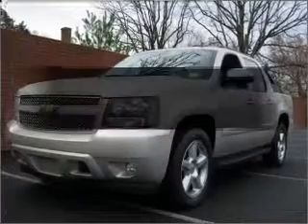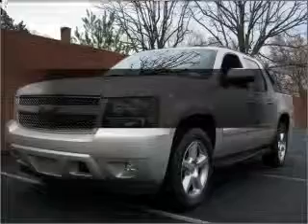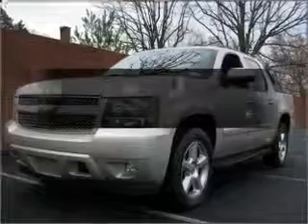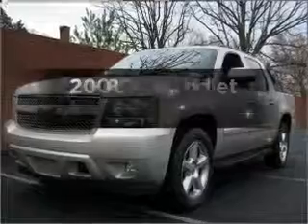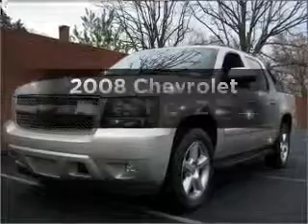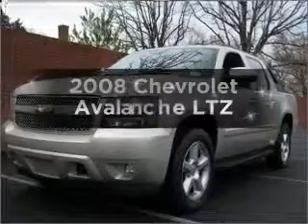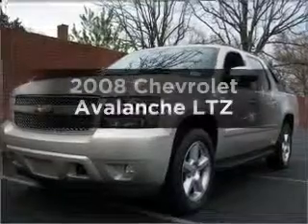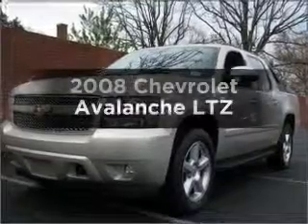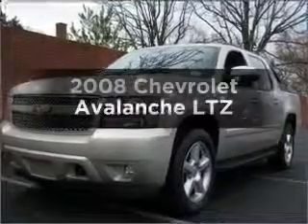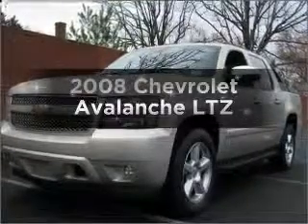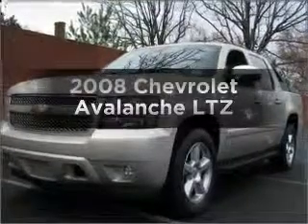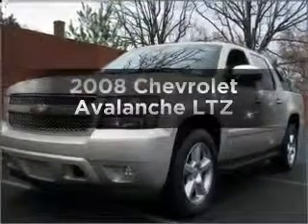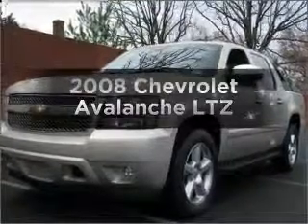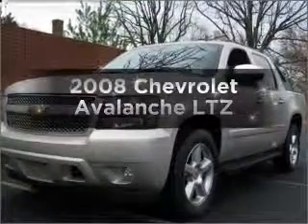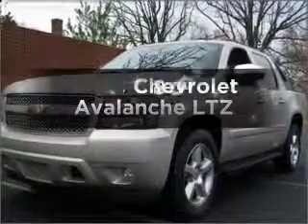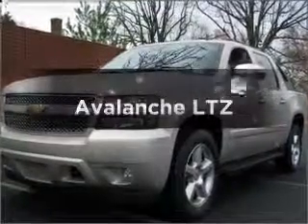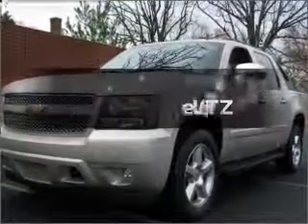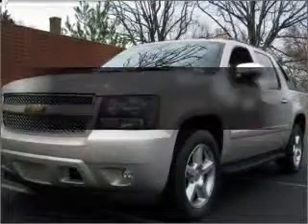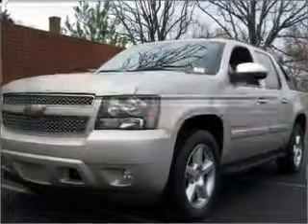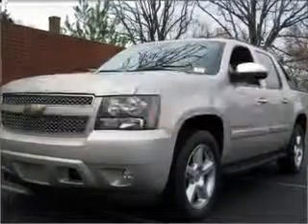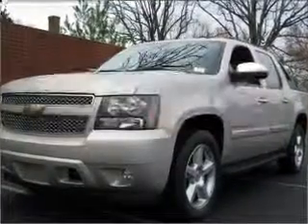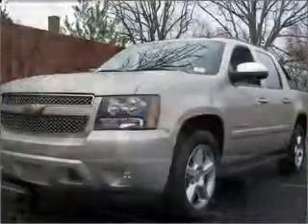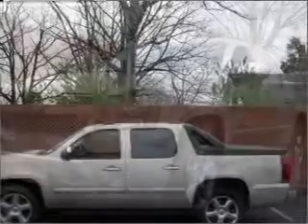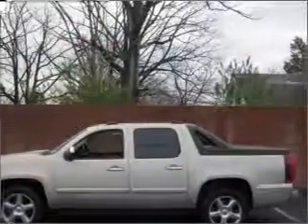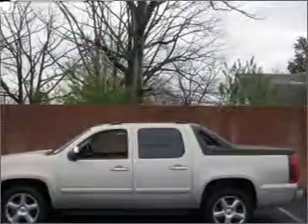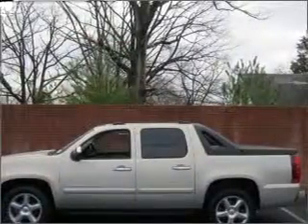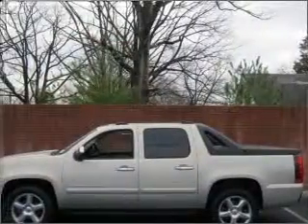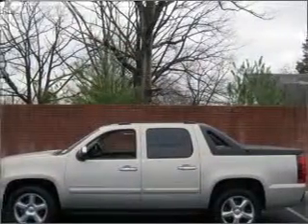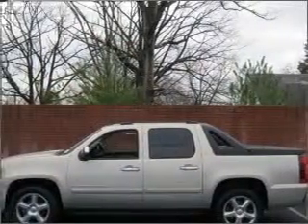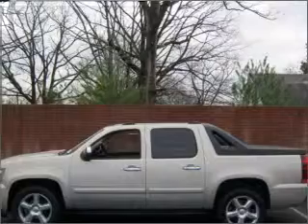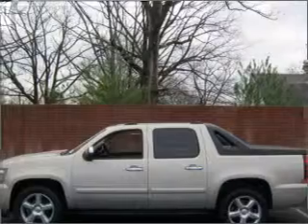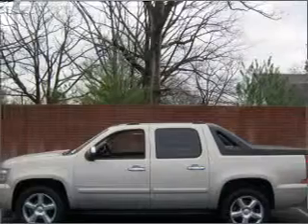Presenting the 2008 Chevrolet Avalanche. If you're looking for a first-rate auto, this one could be yours today.